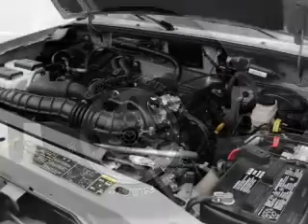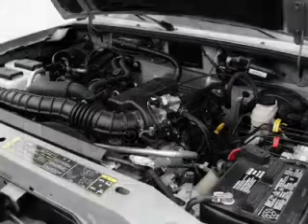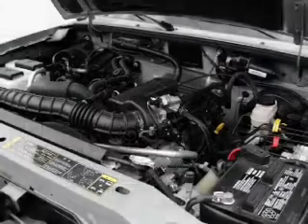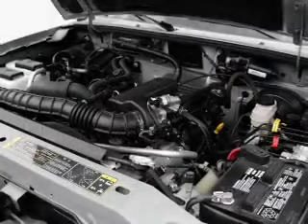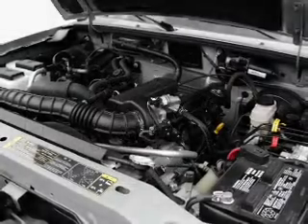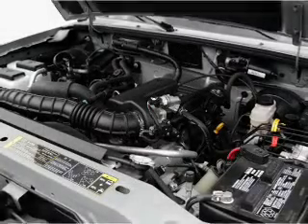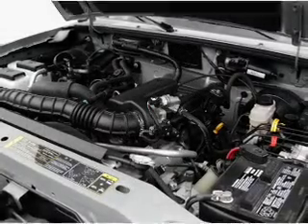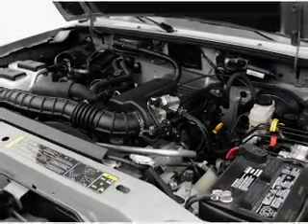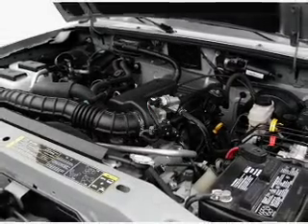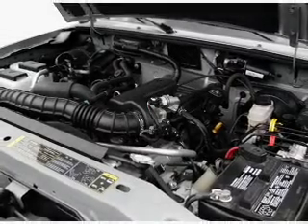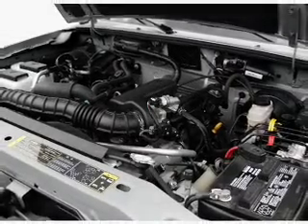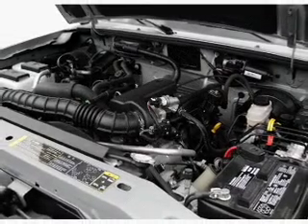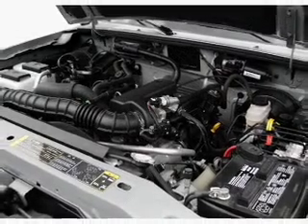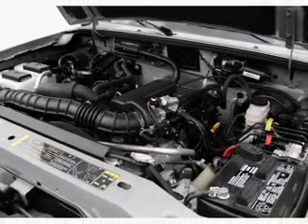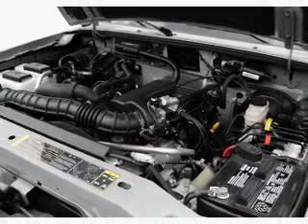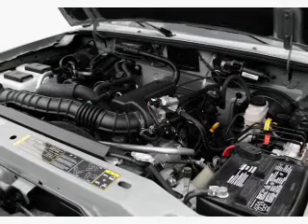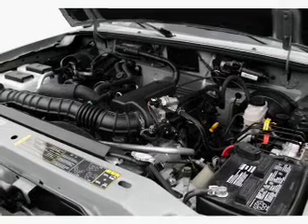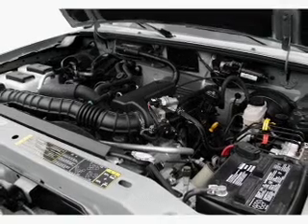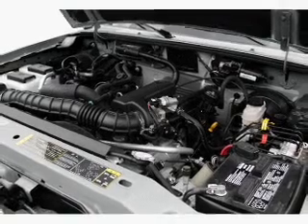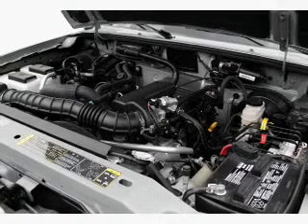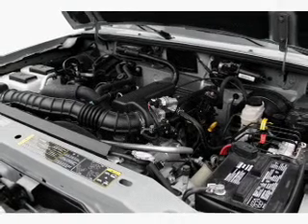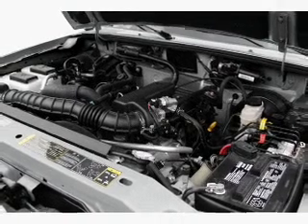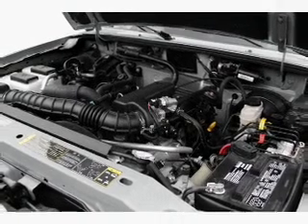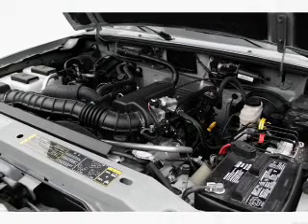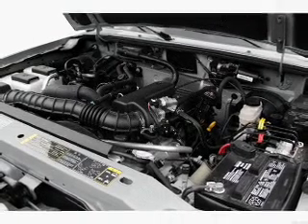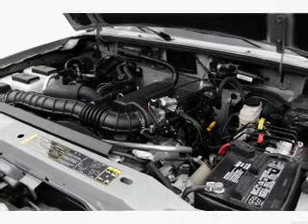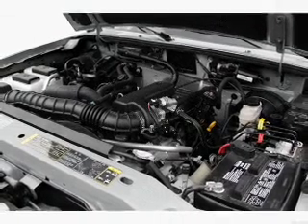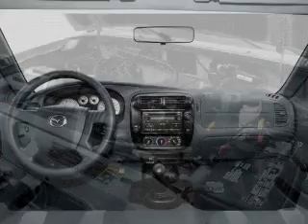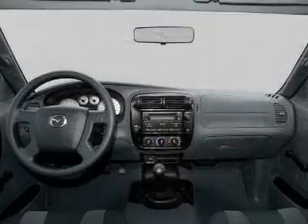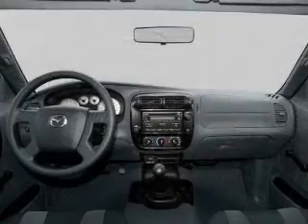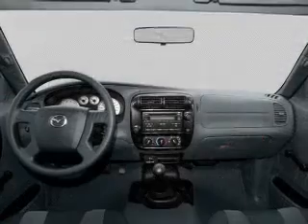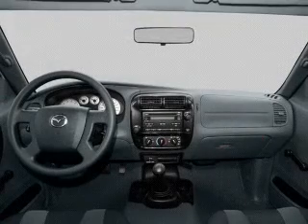Air conditioning, power windows, power steering, an alarm system, and an AM FM stereo with a CD player.